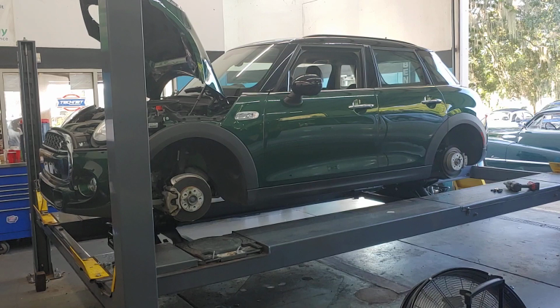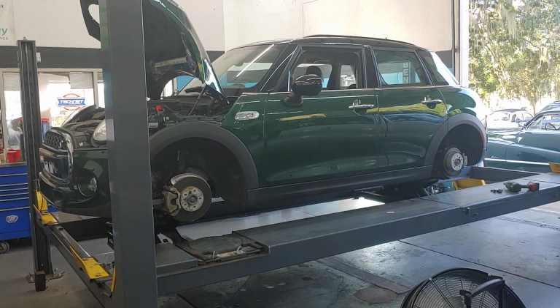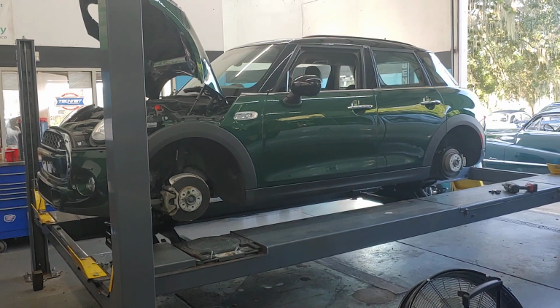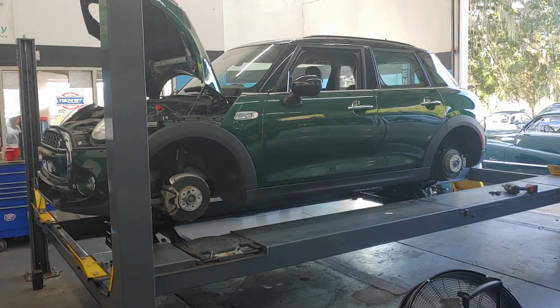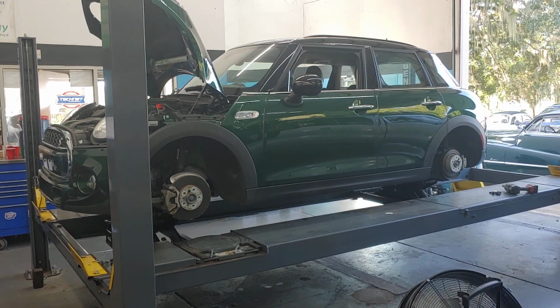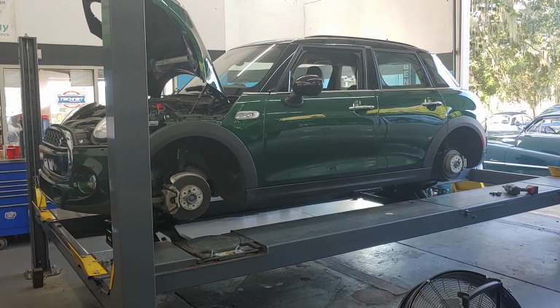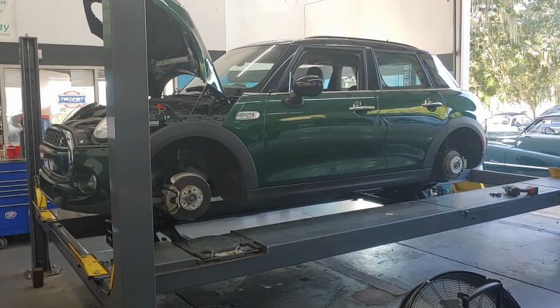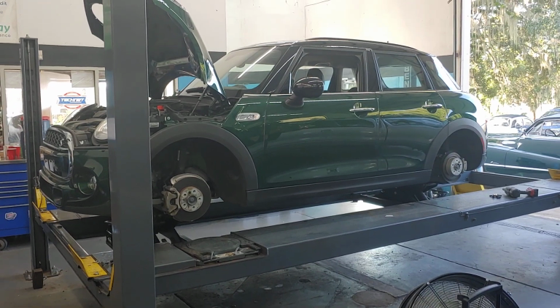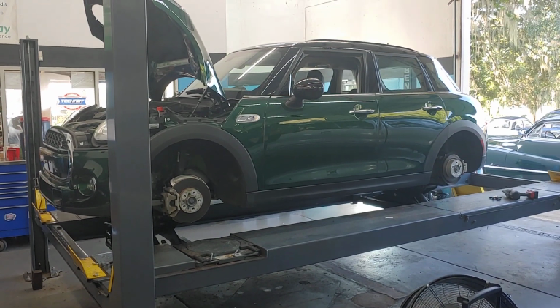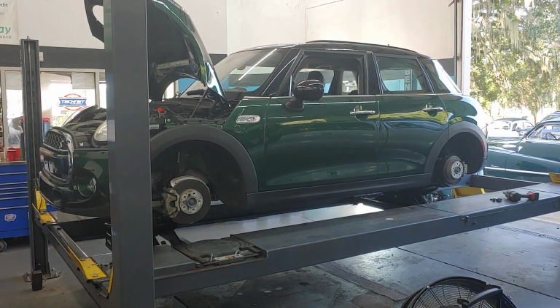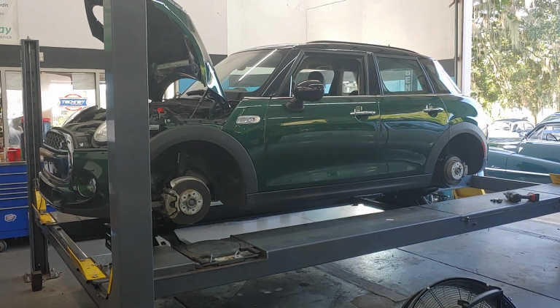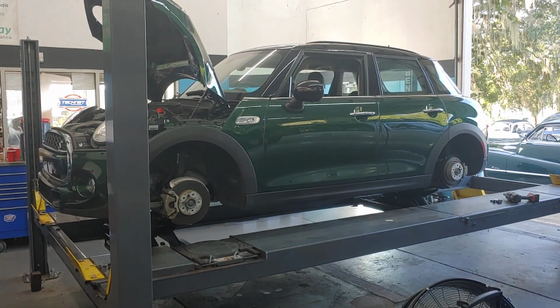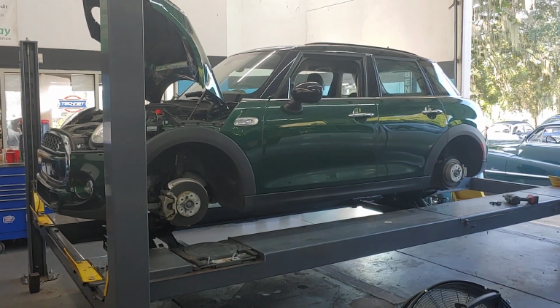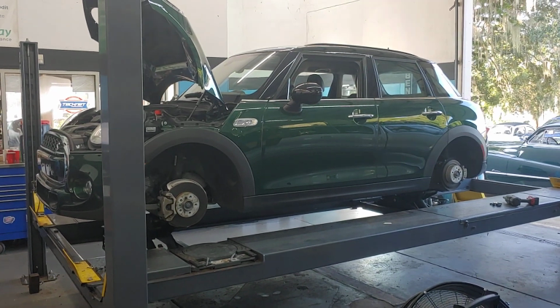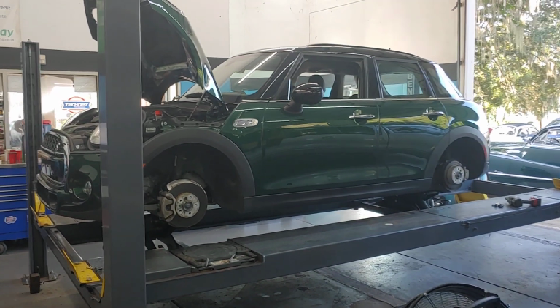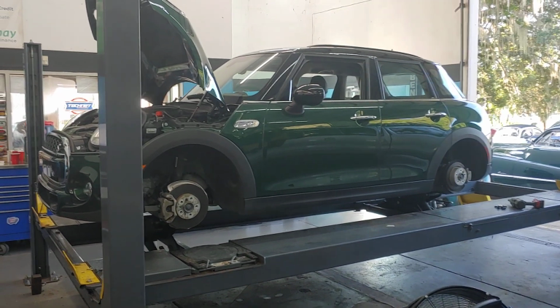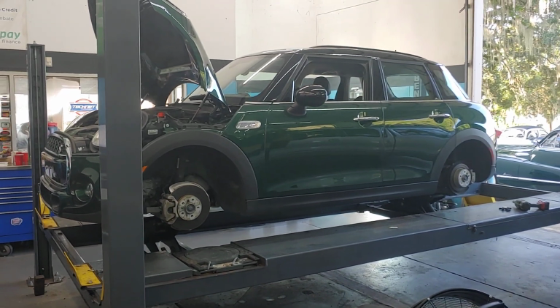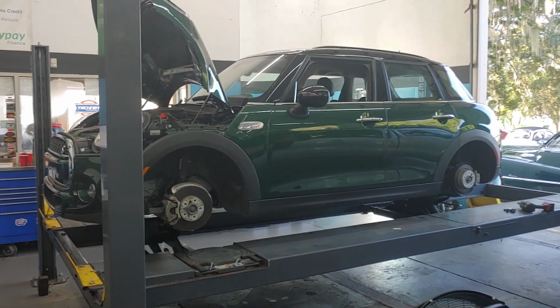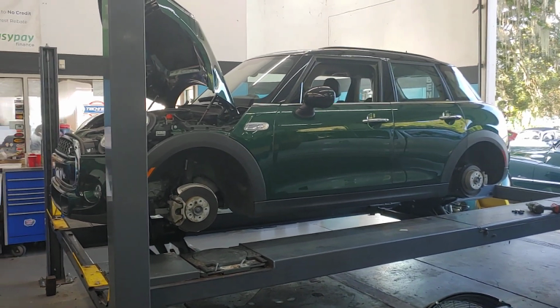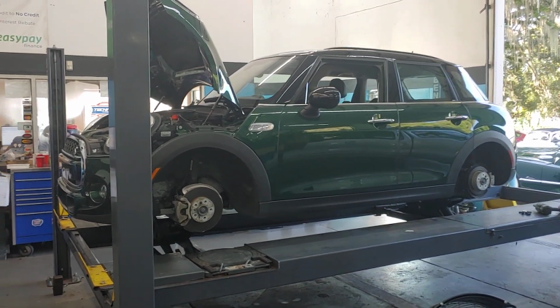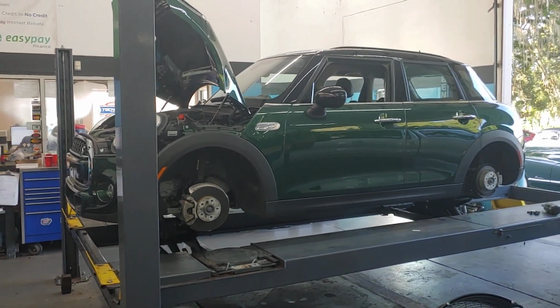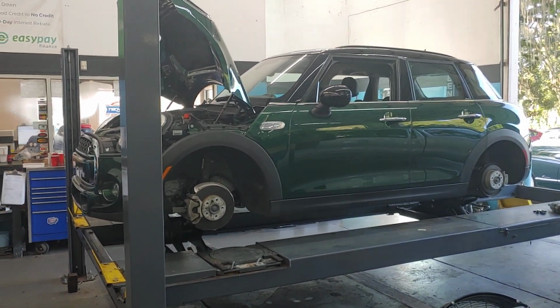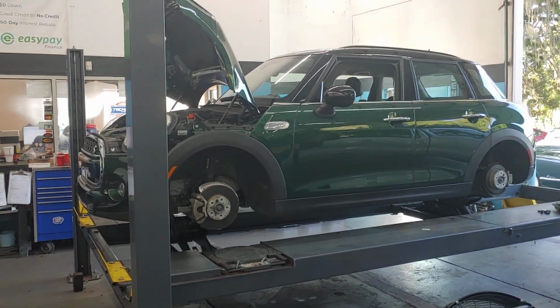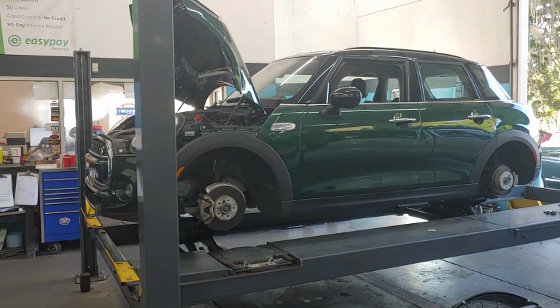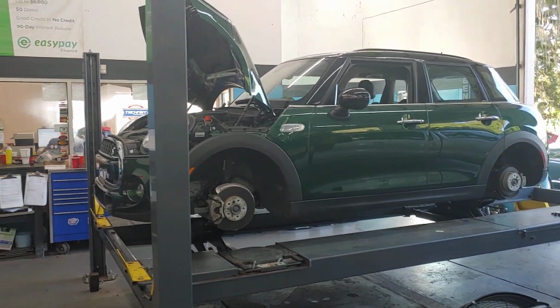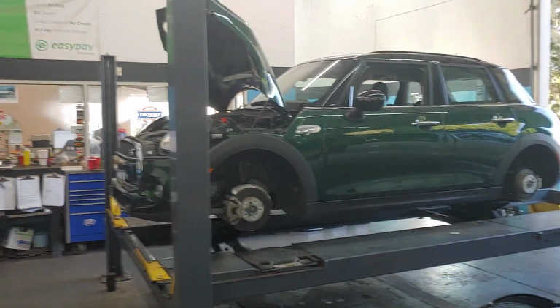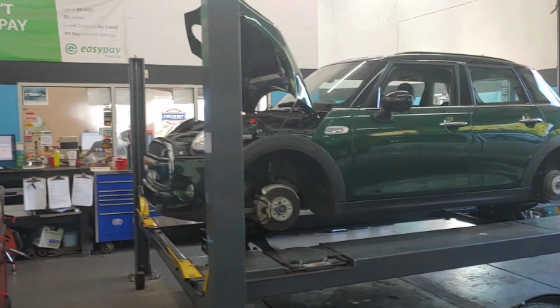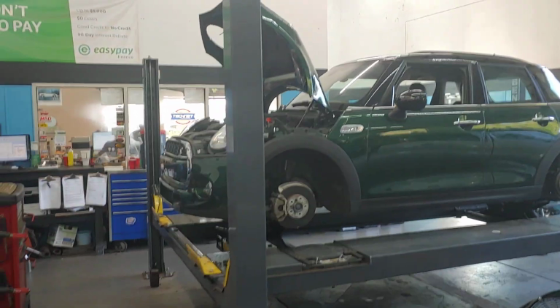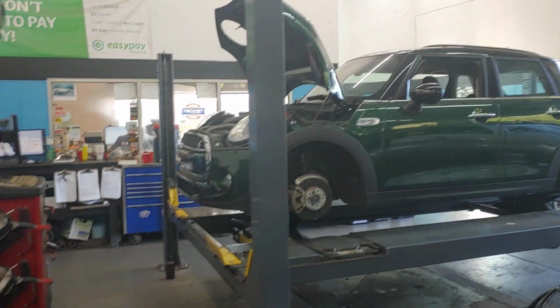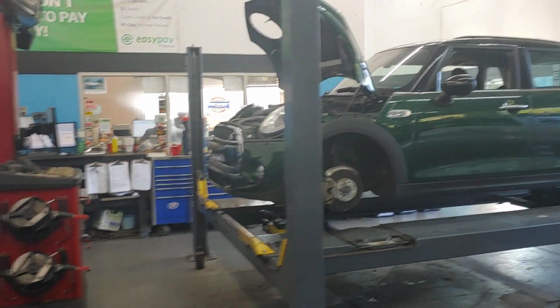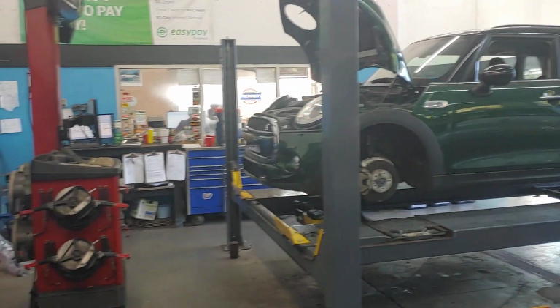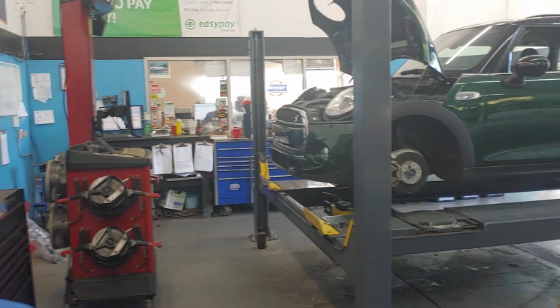It's Patrick at Pals. Mini Coopers — we love them. Les, what's this car in for today?